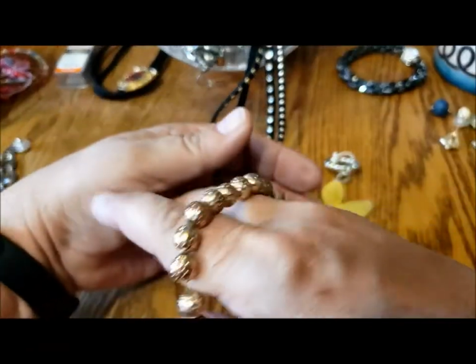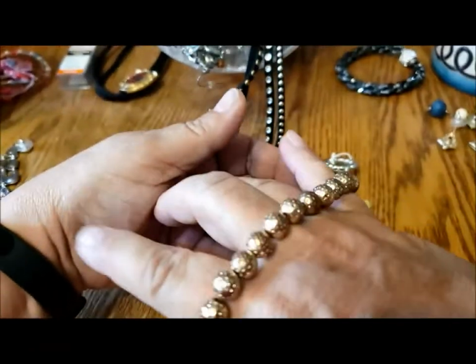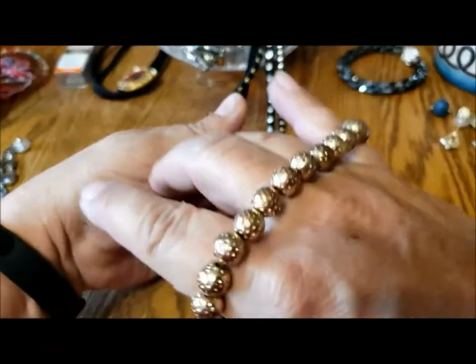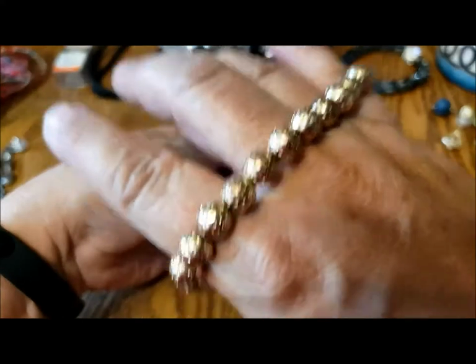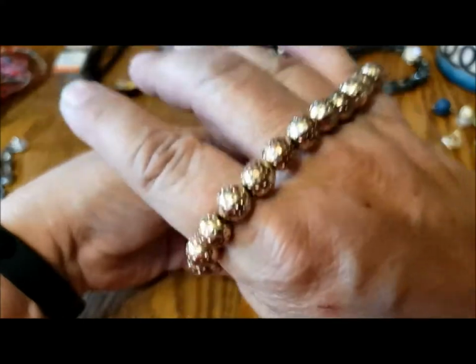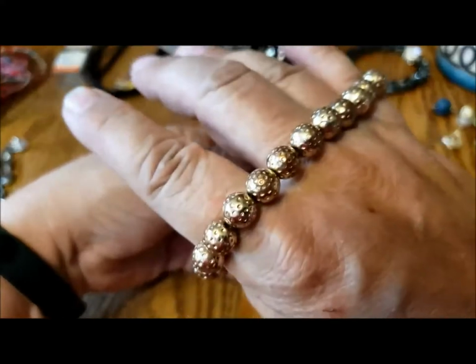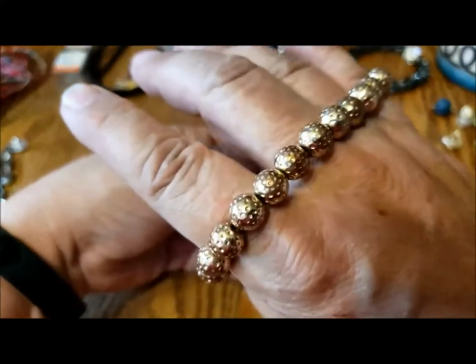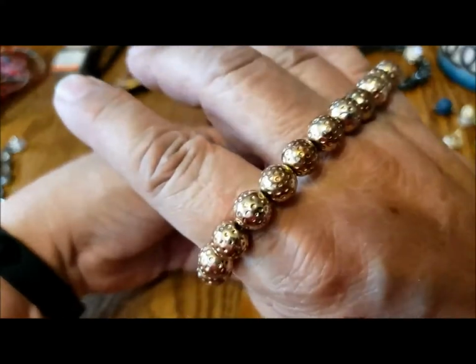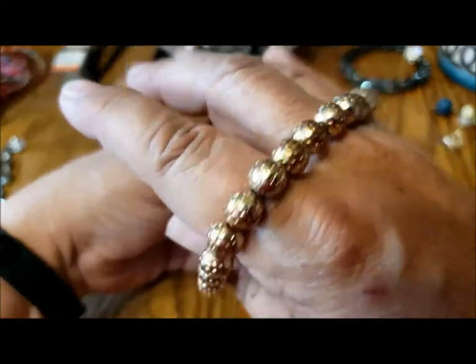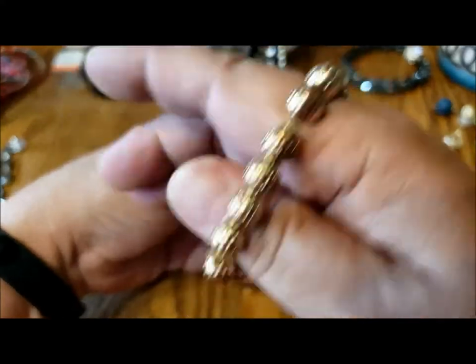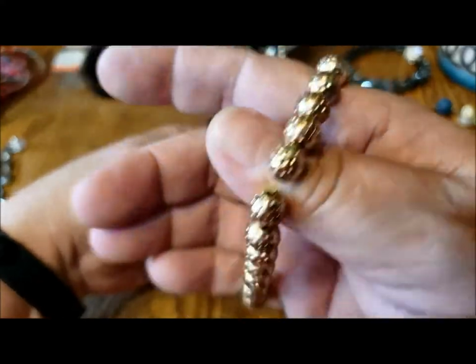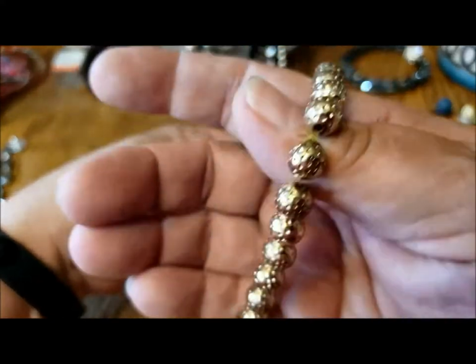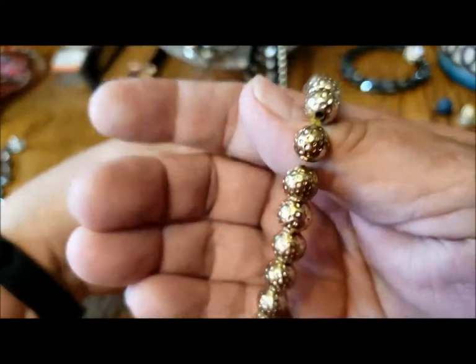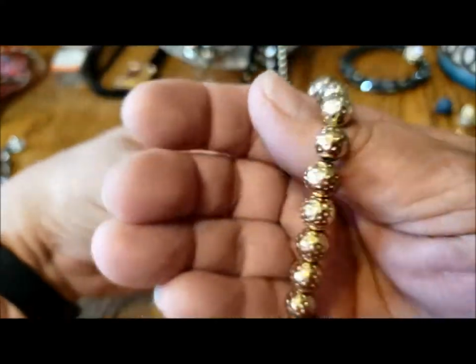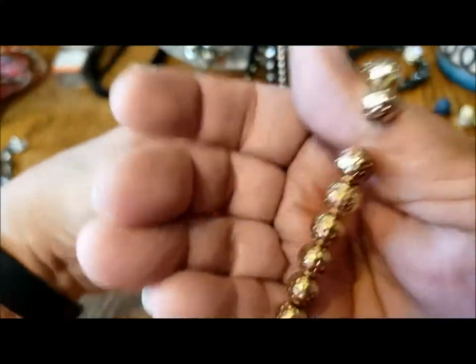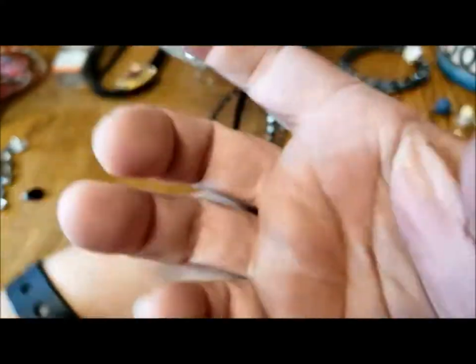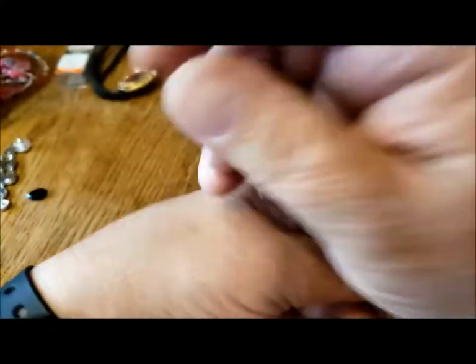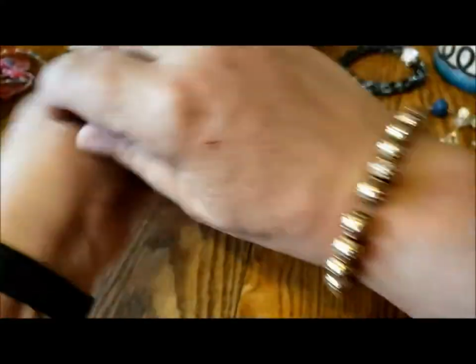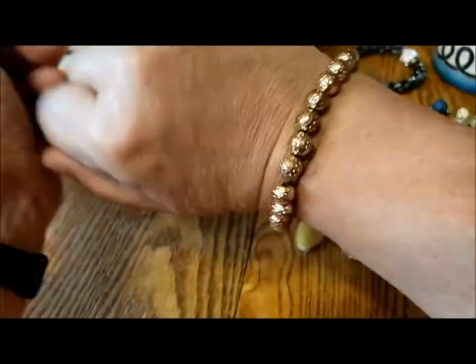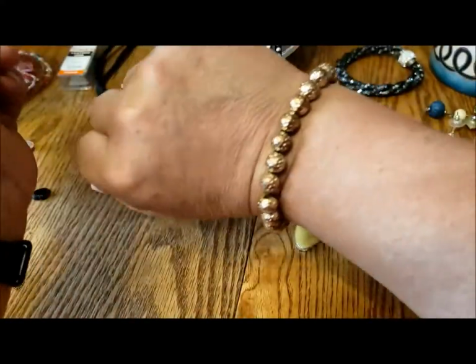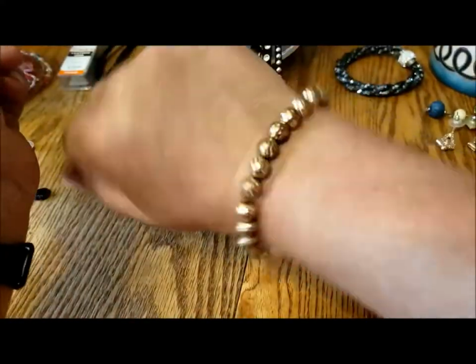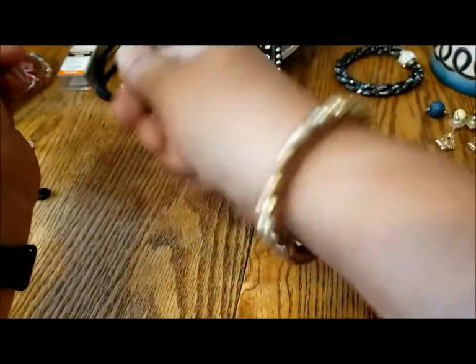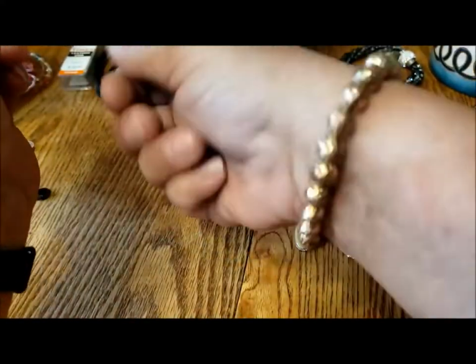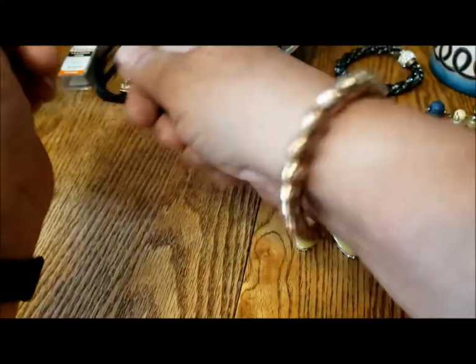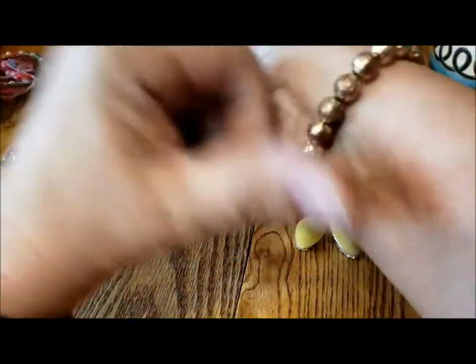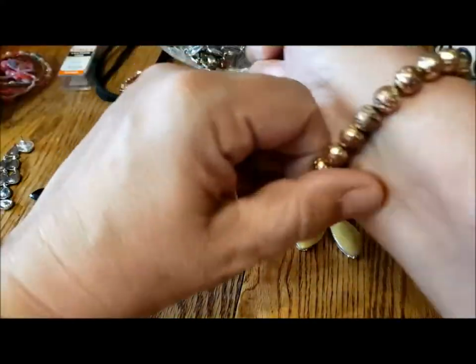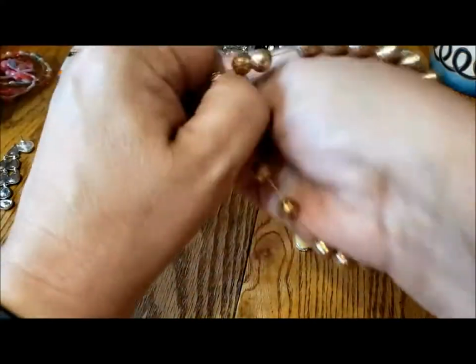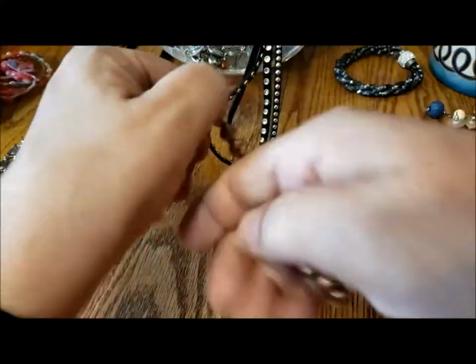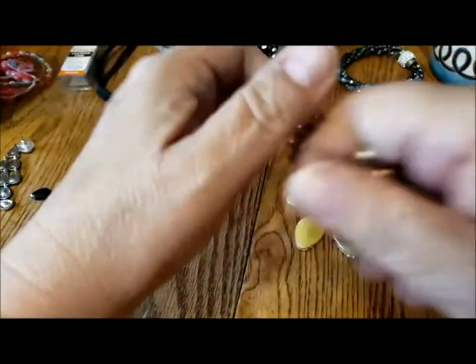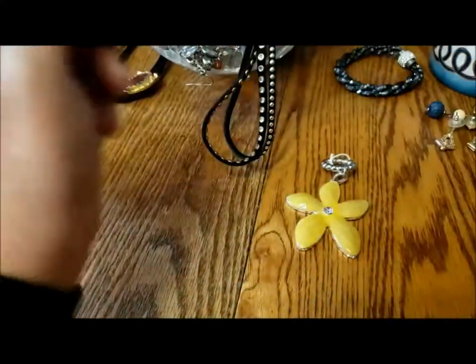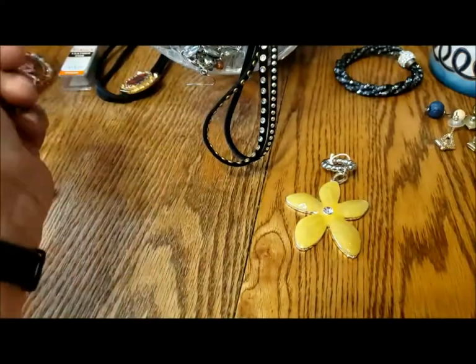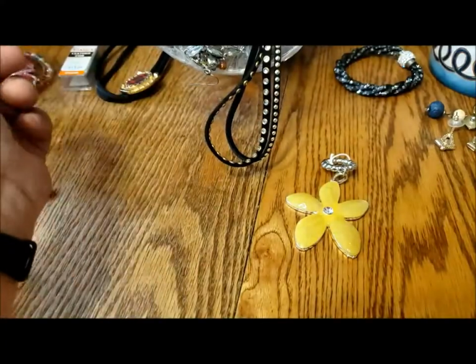Stretchy bracelet — nice textured gold beads, very nice. Nice lightweight bracelet.